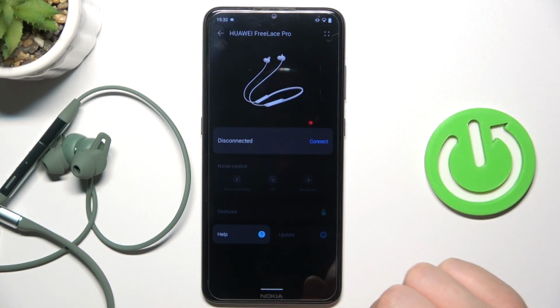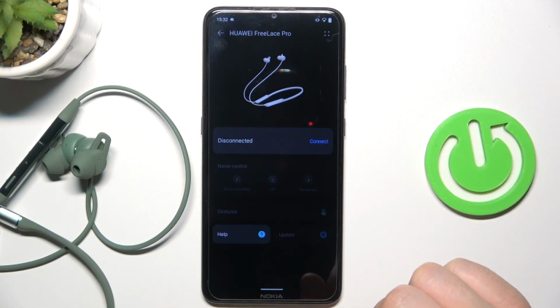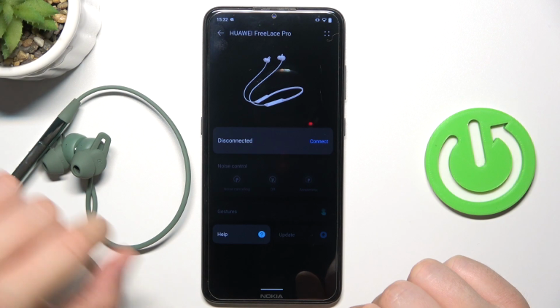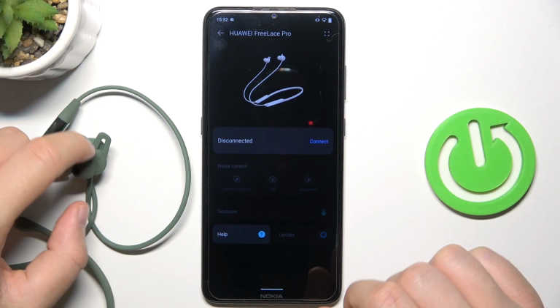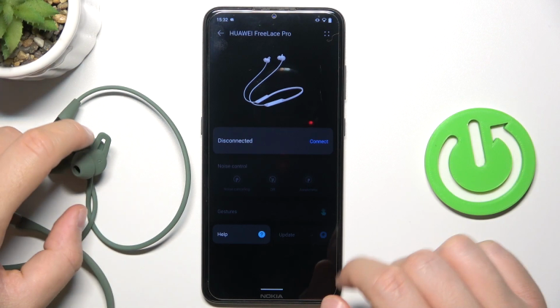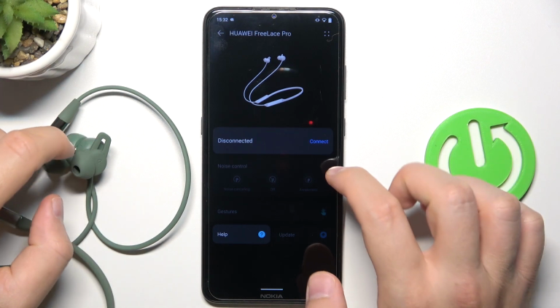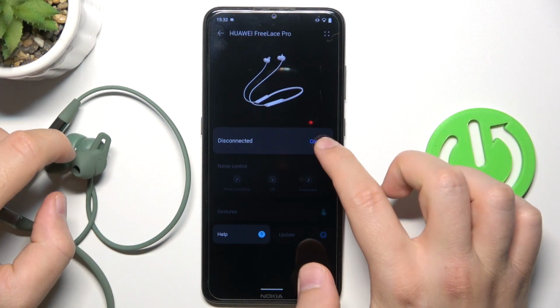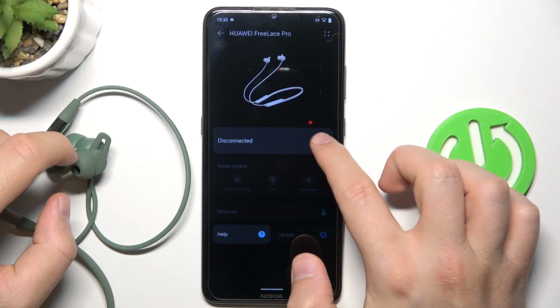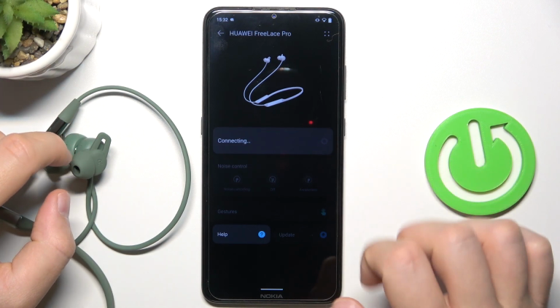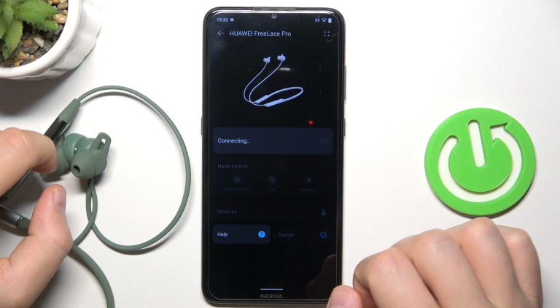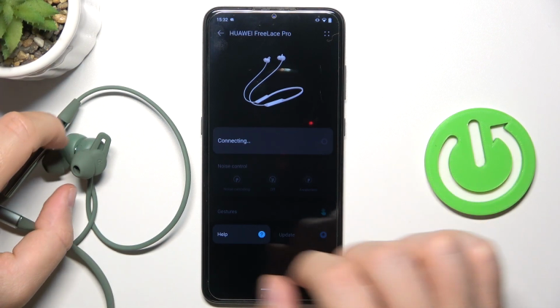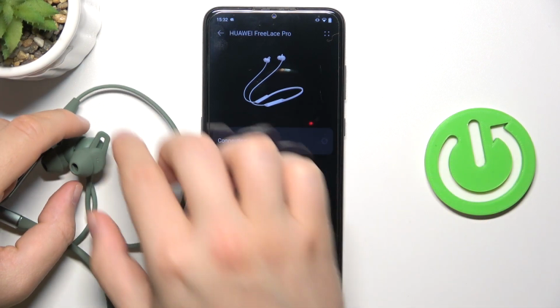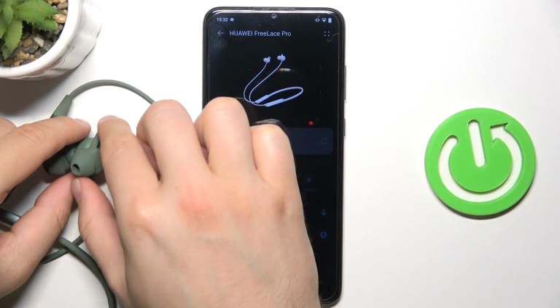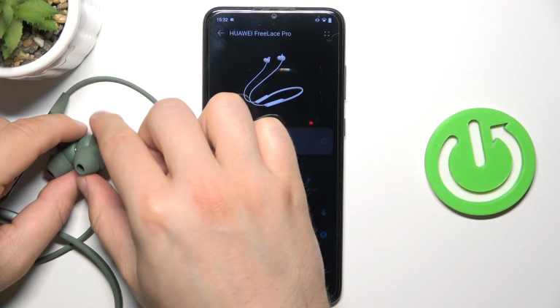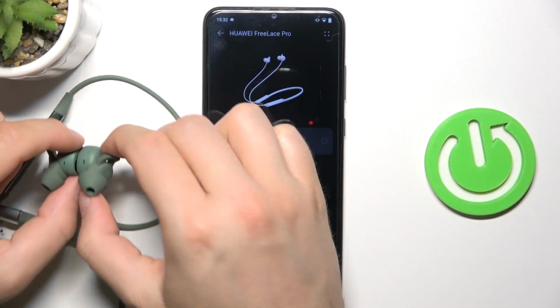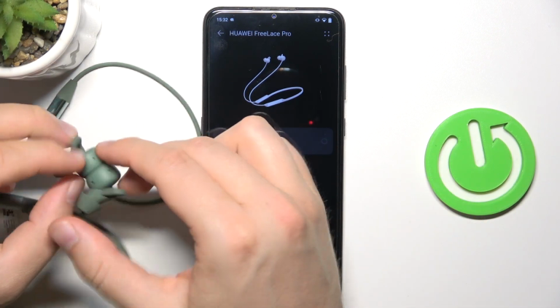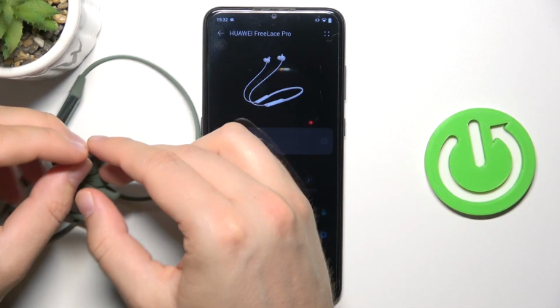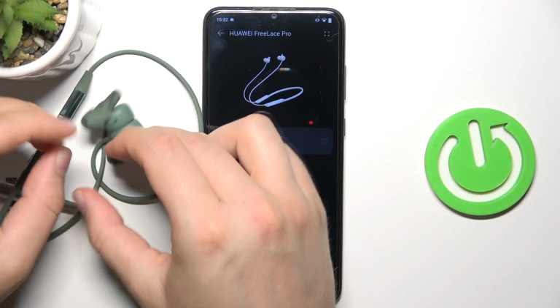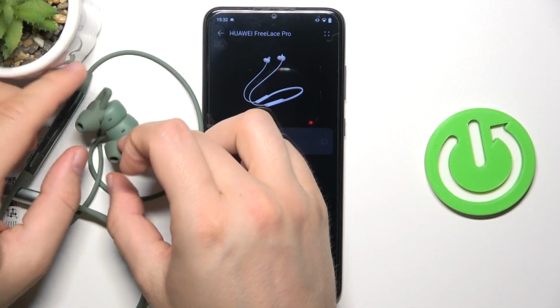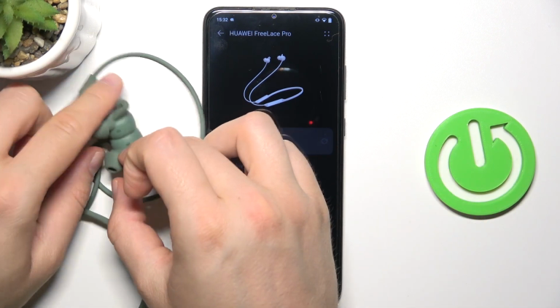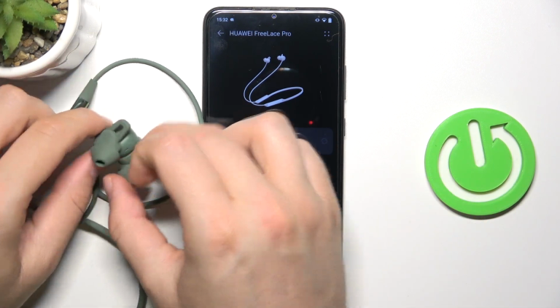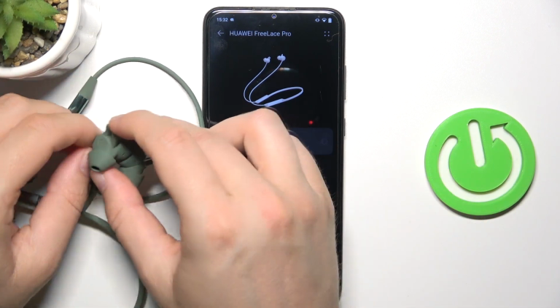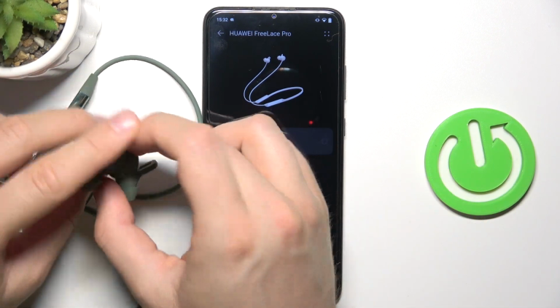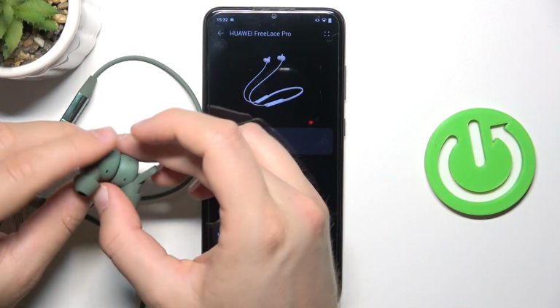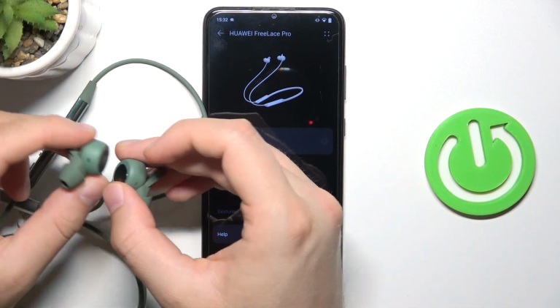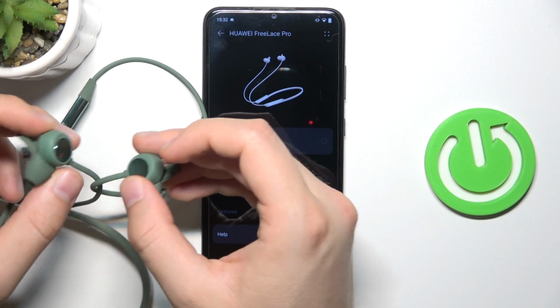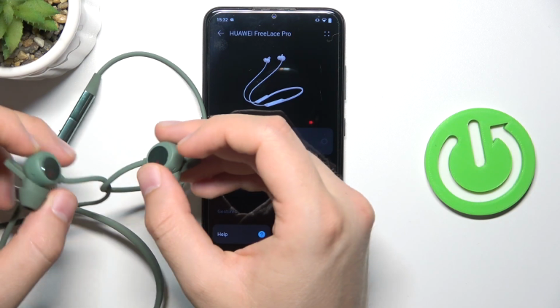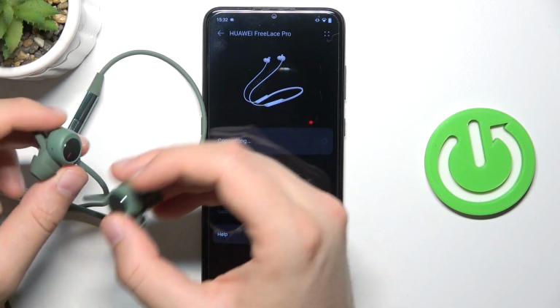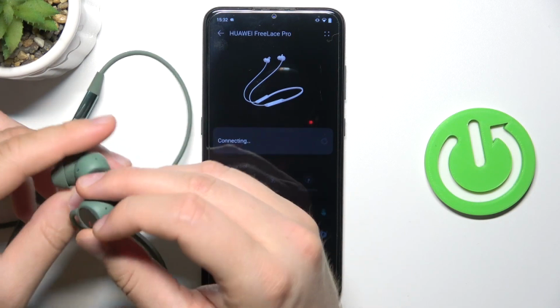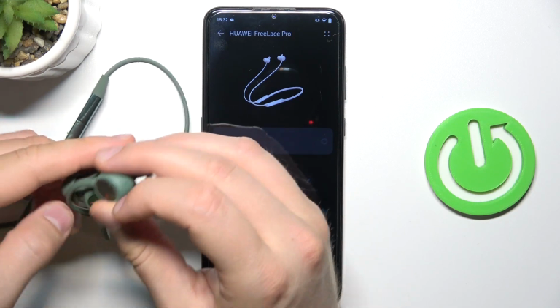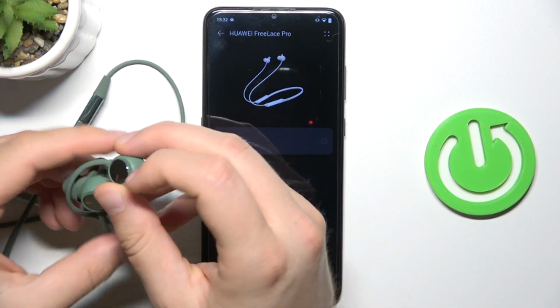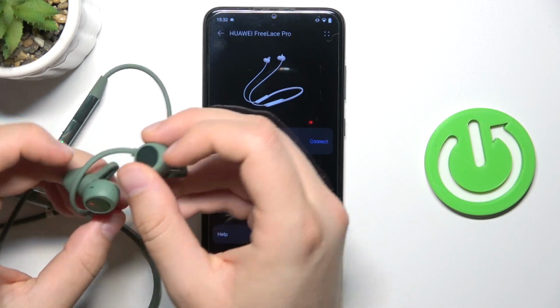Right now, you have to just click connect and also unplug the left and the right earphone.